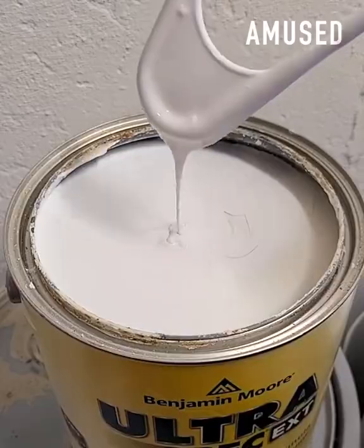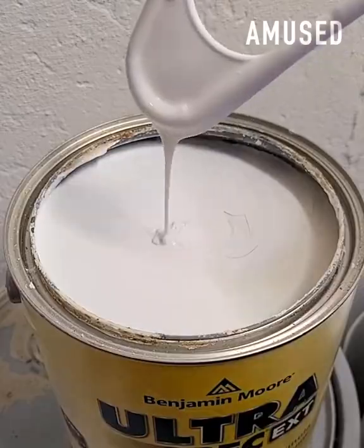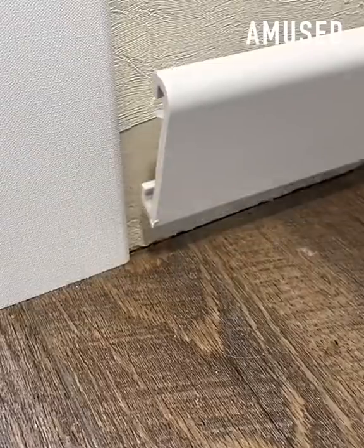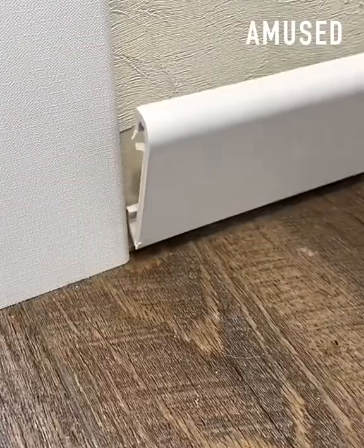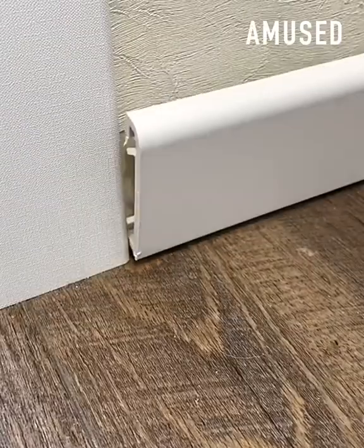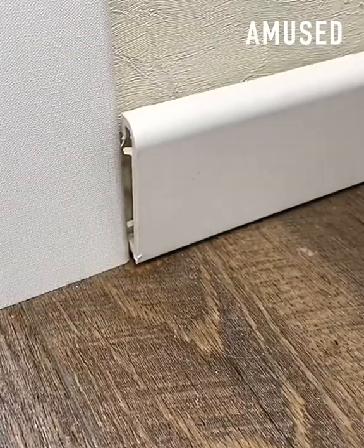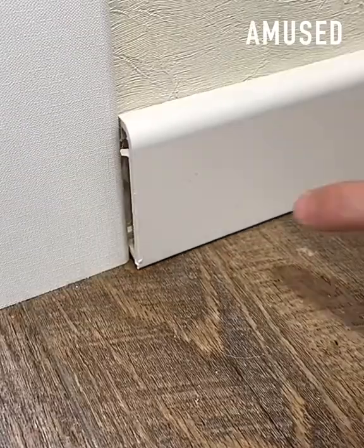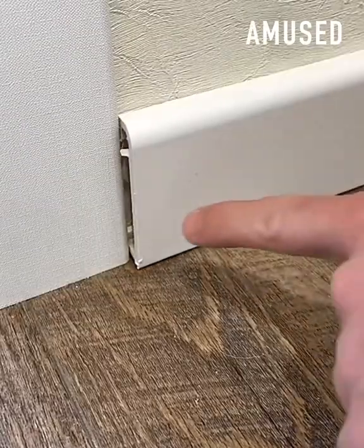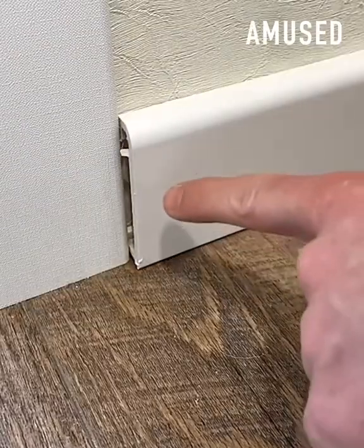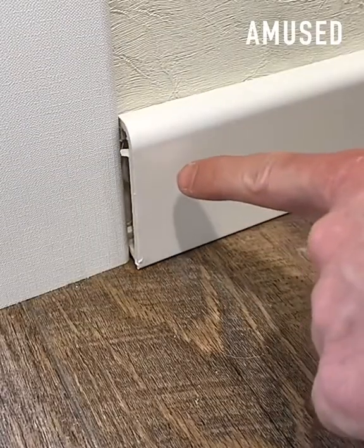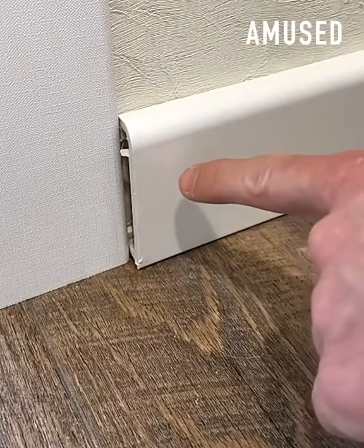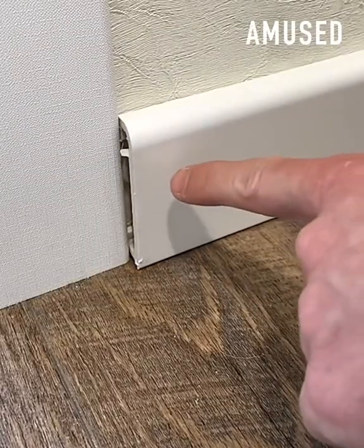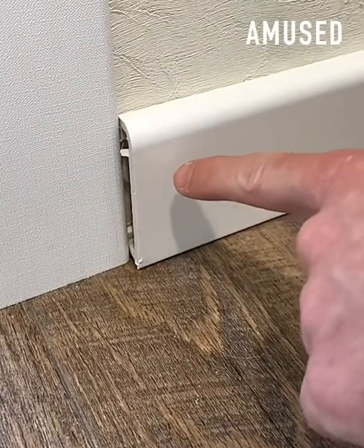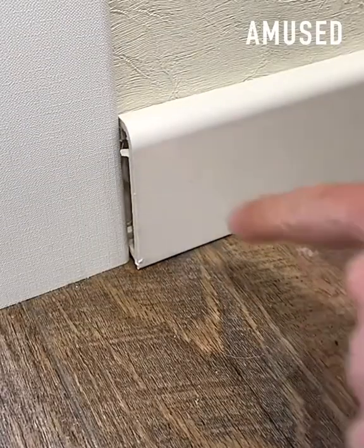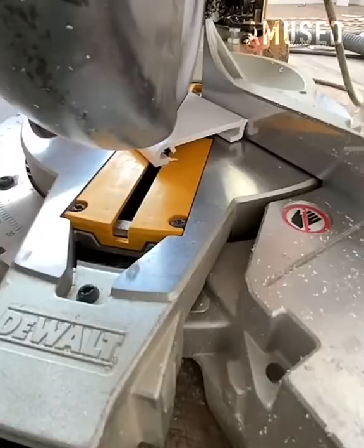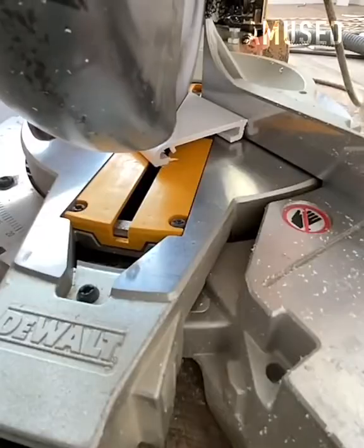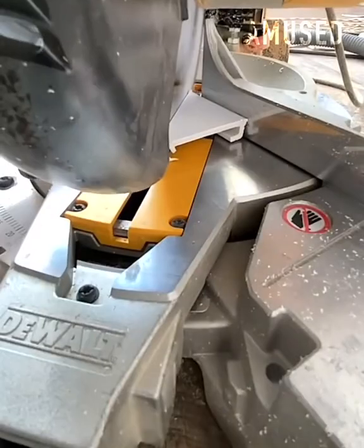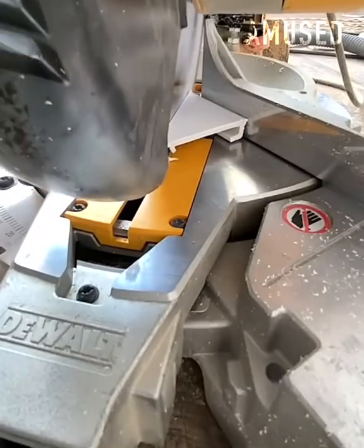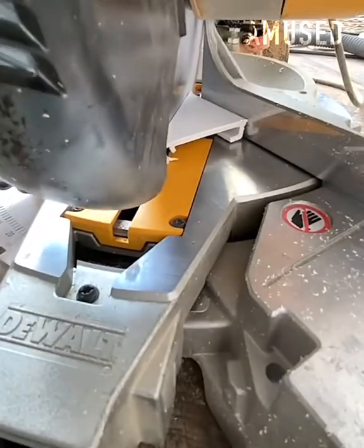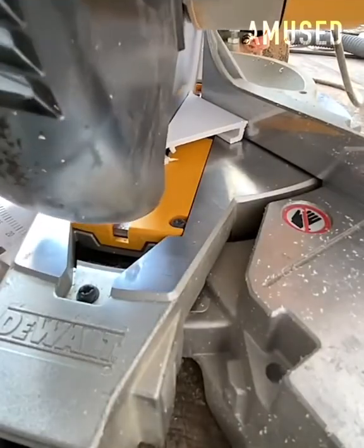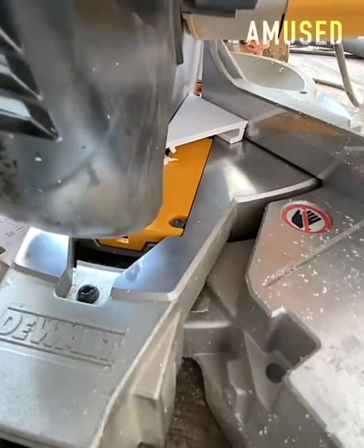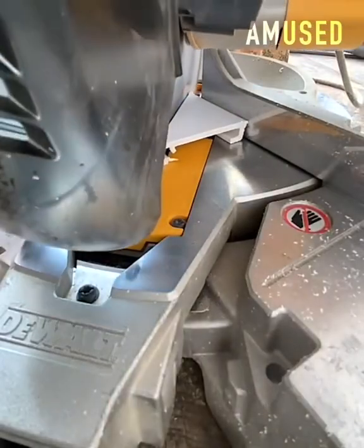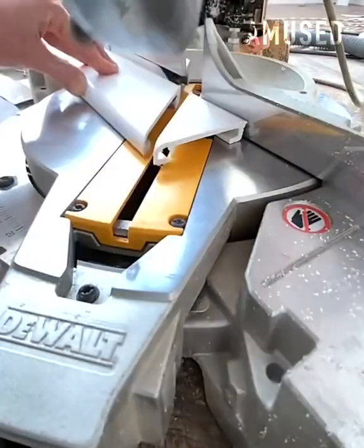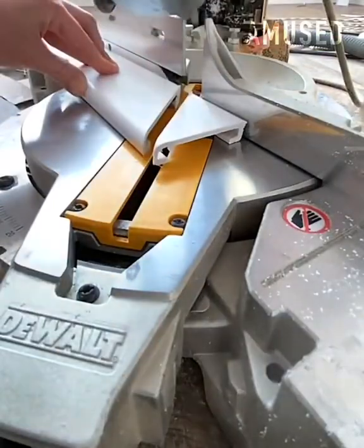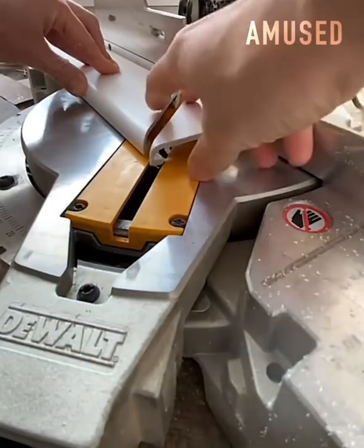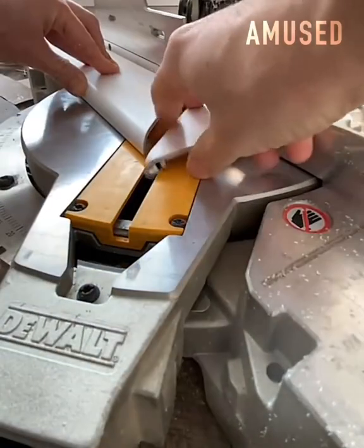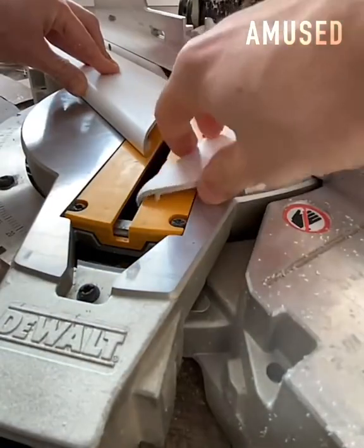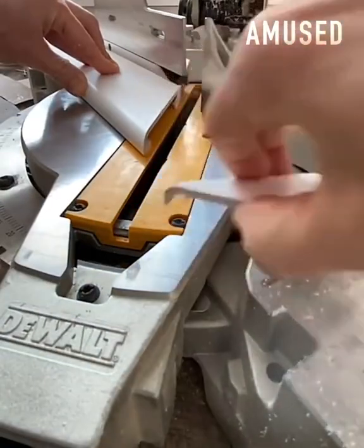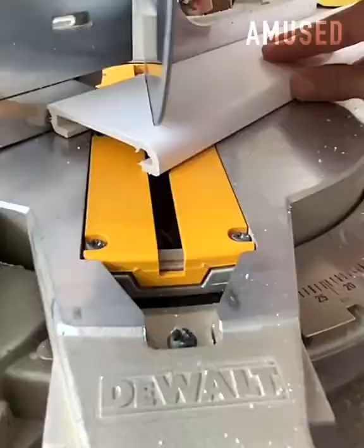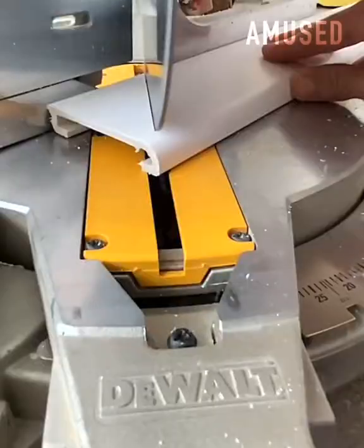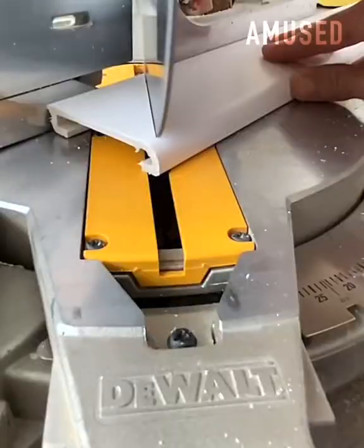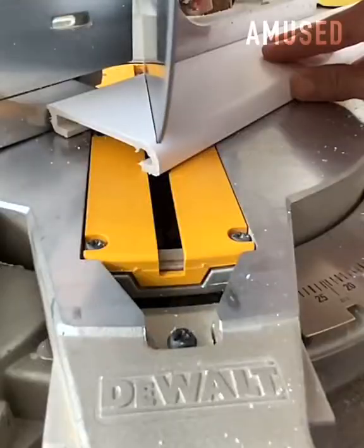The end piece of a baseboard is cut at a 45-degree angle and flipped to ensure a tight fit.